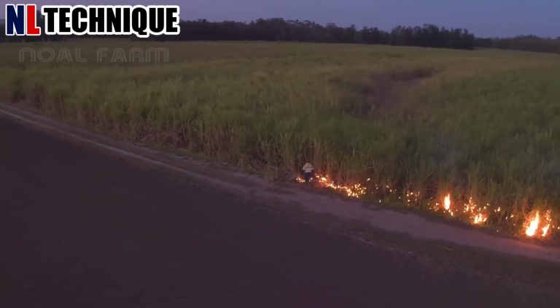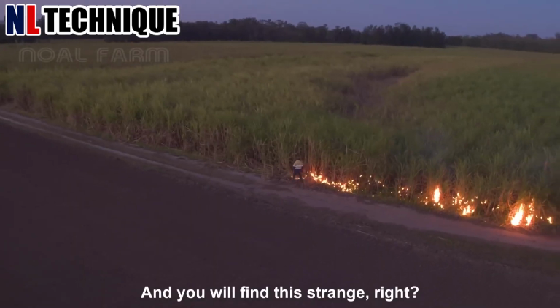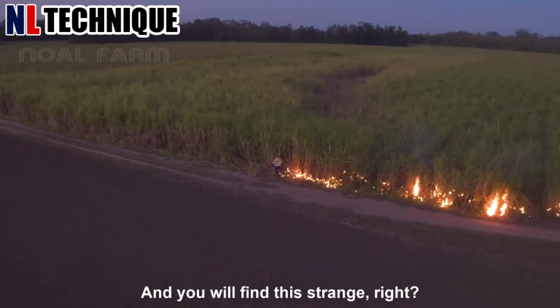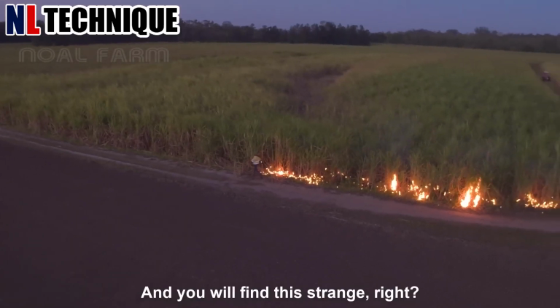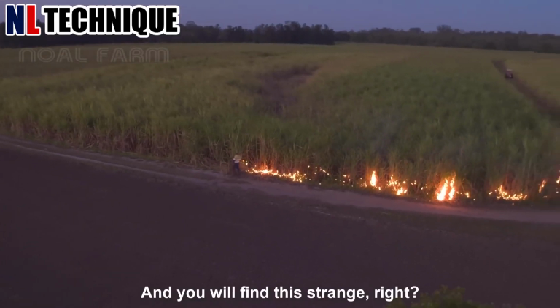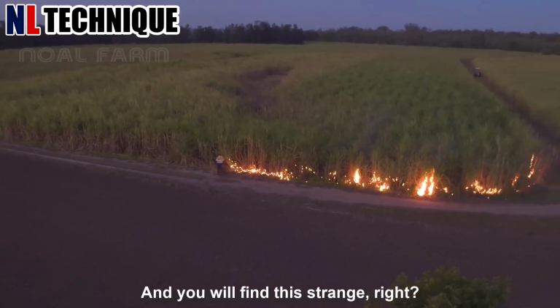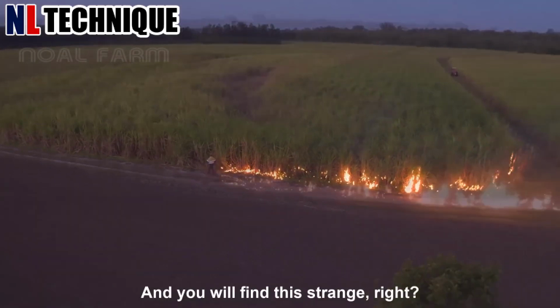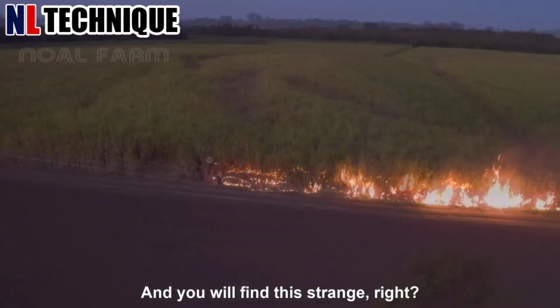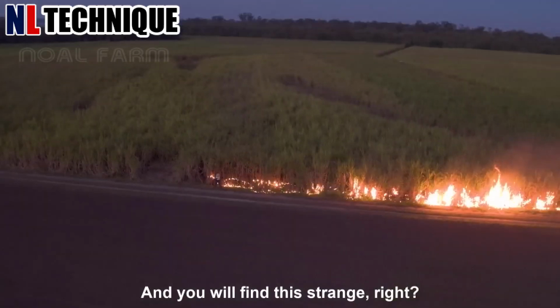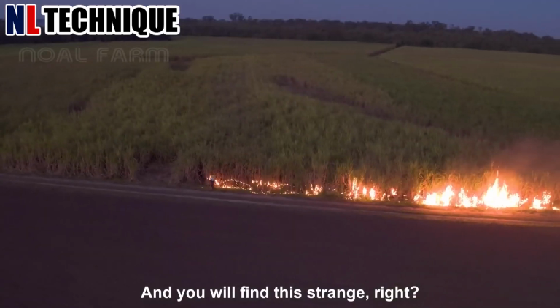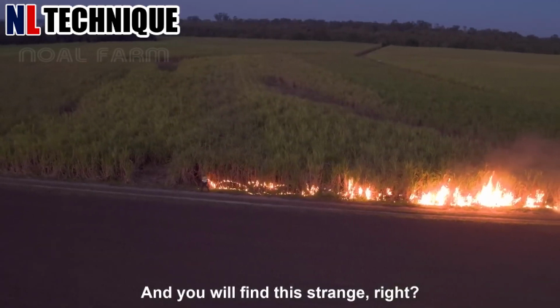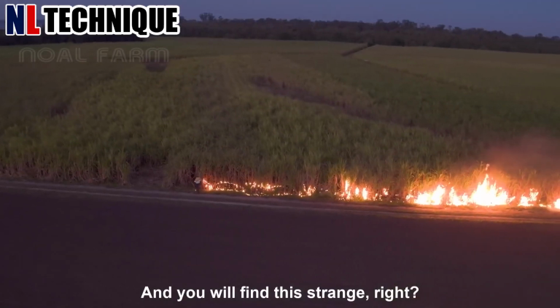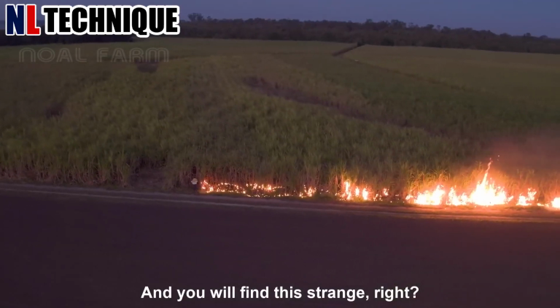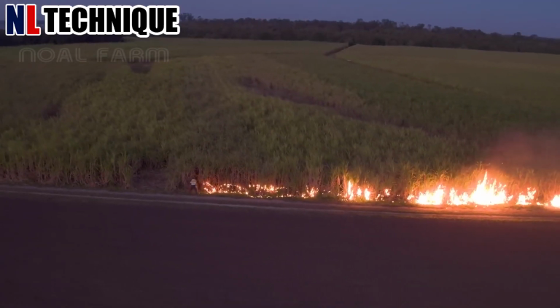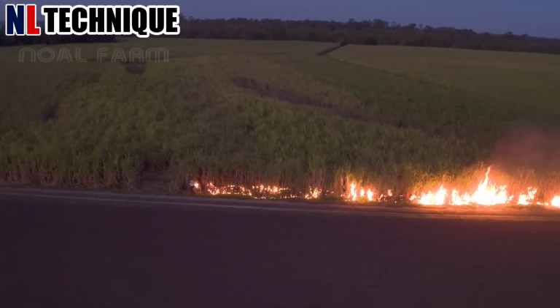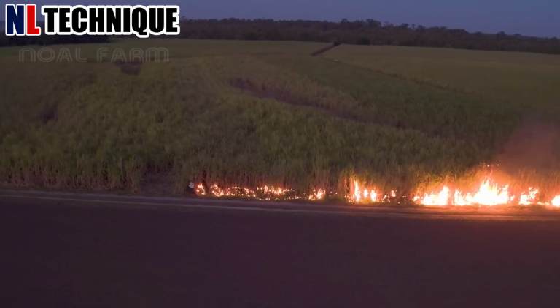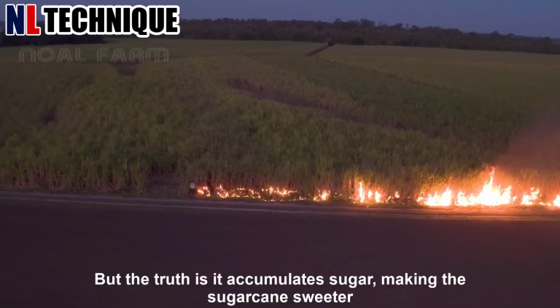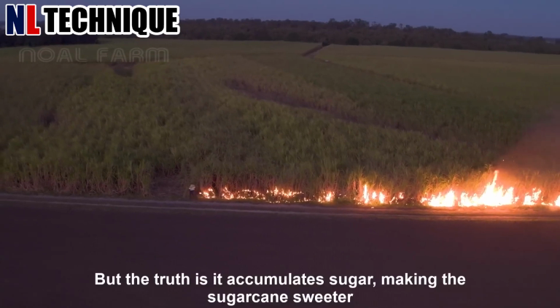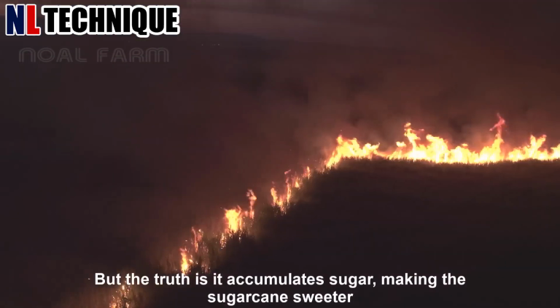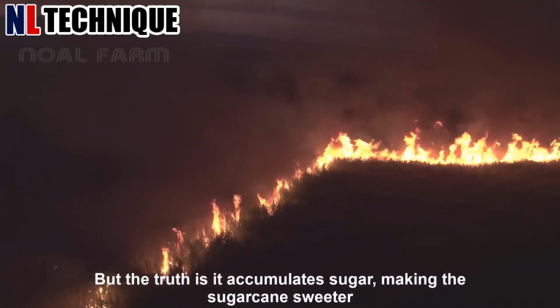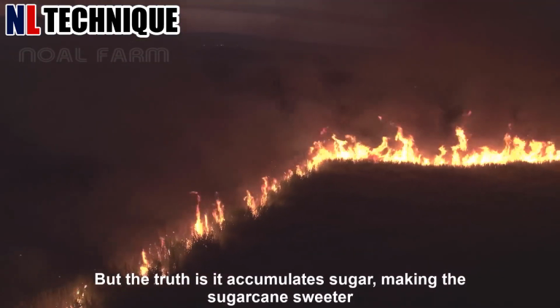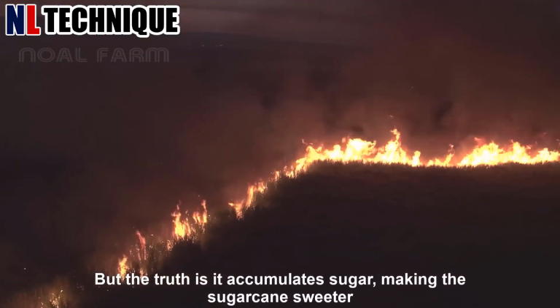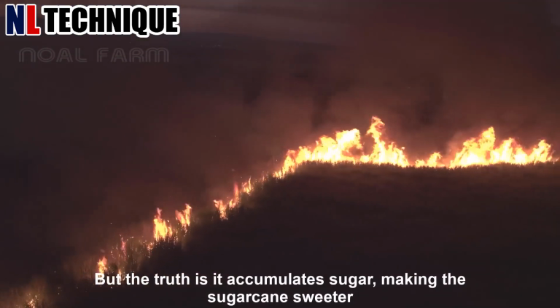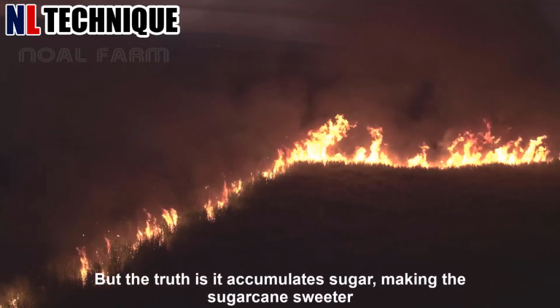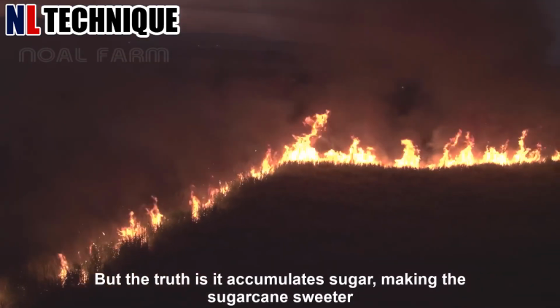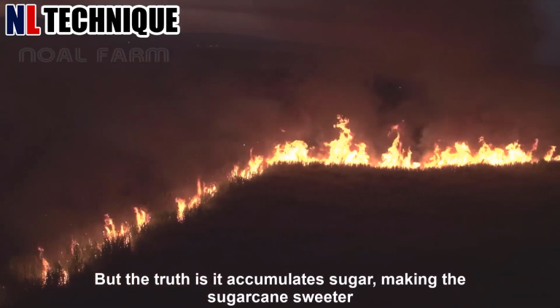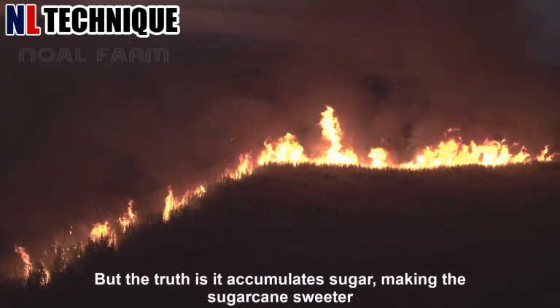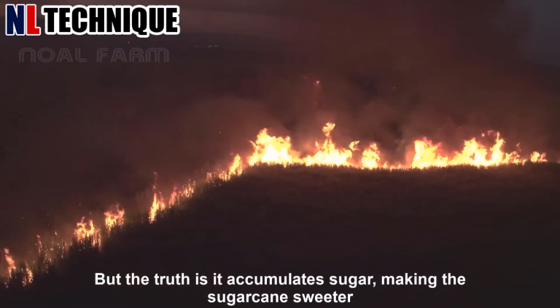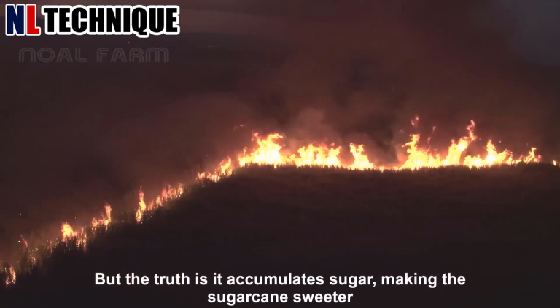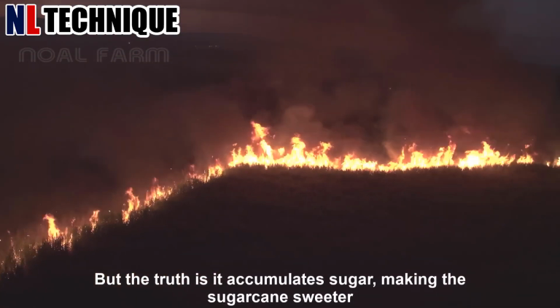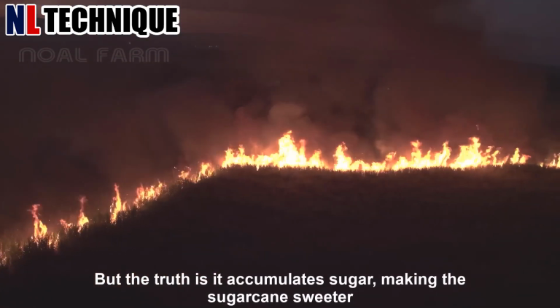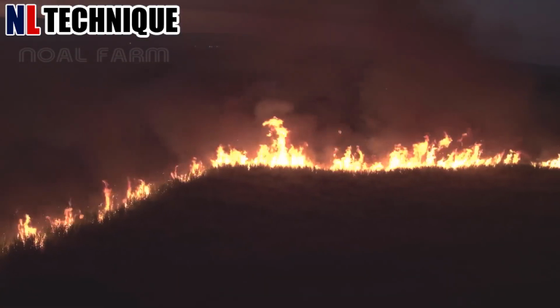Accumulating sugar makes the sugarcane sweeter. In some countries, there is grilled sugarcane.